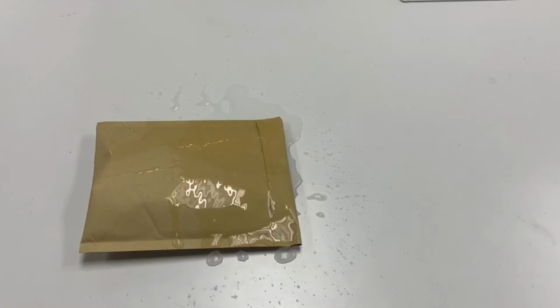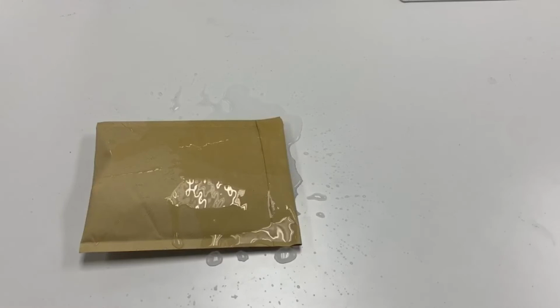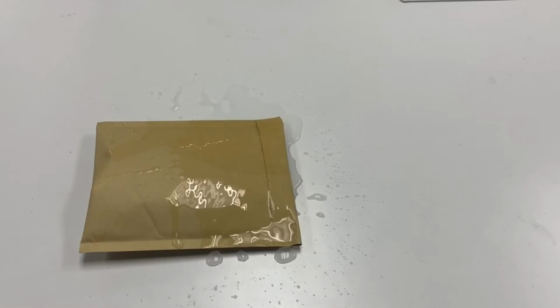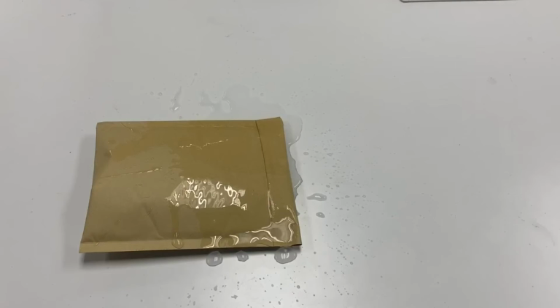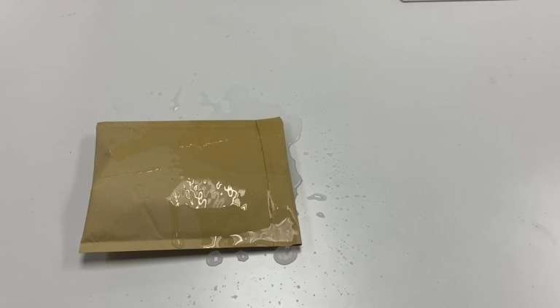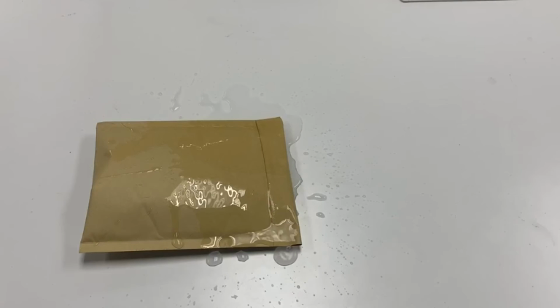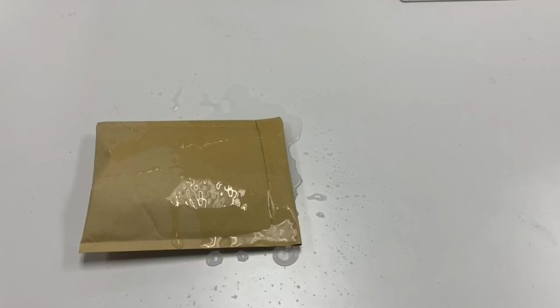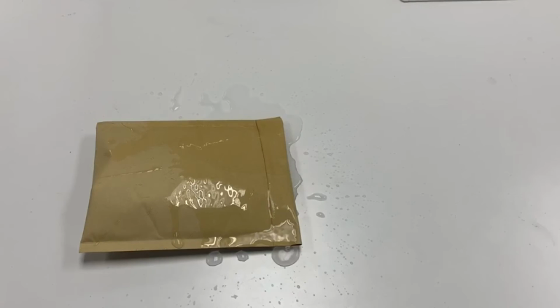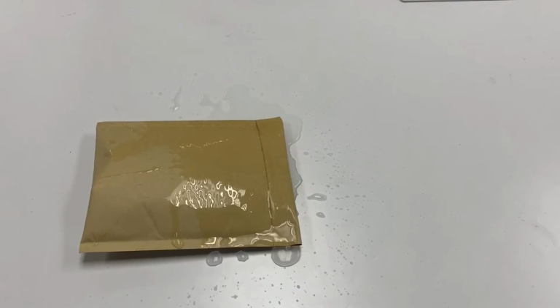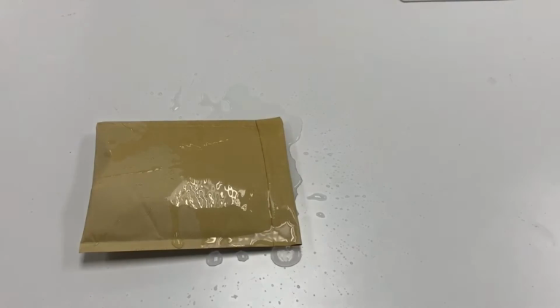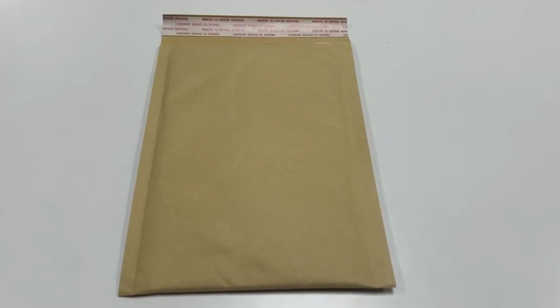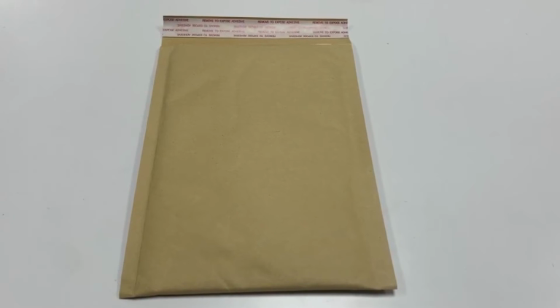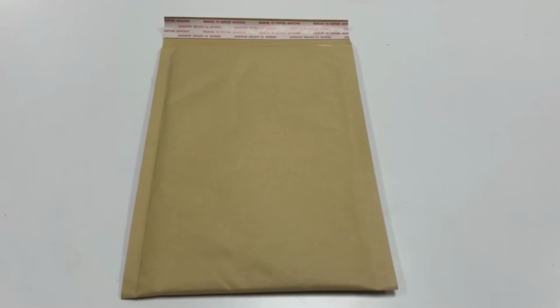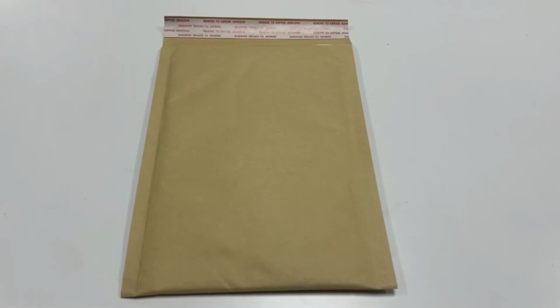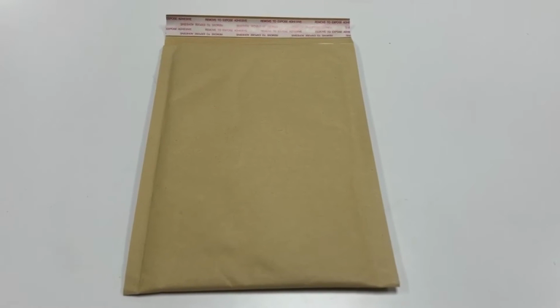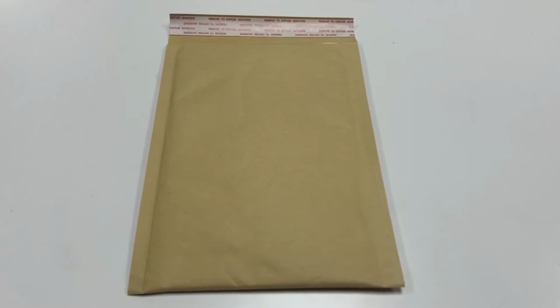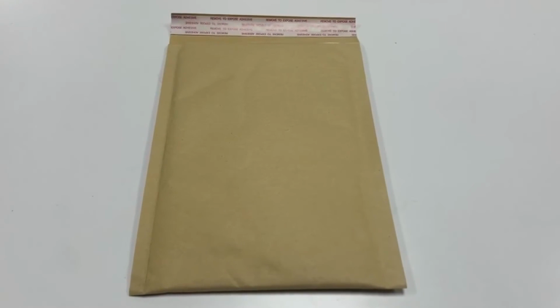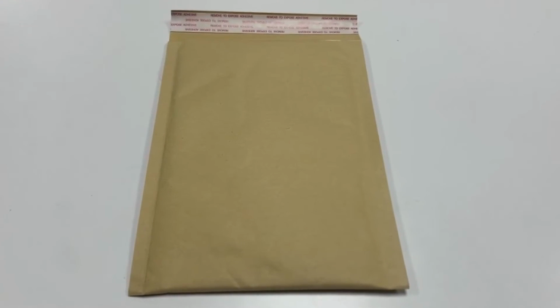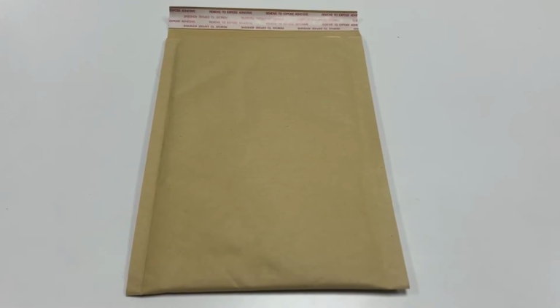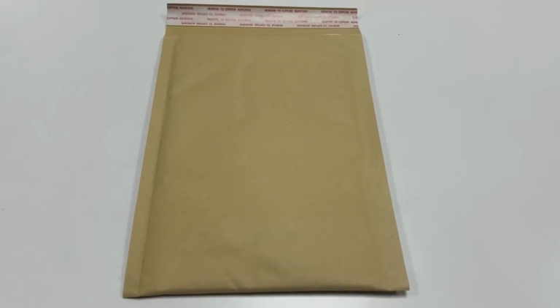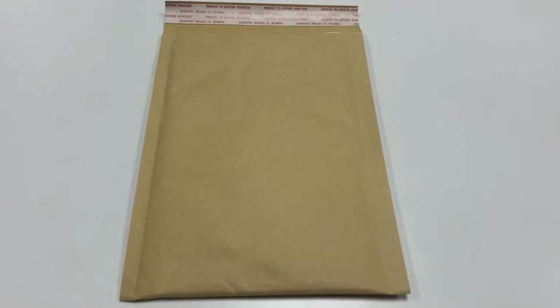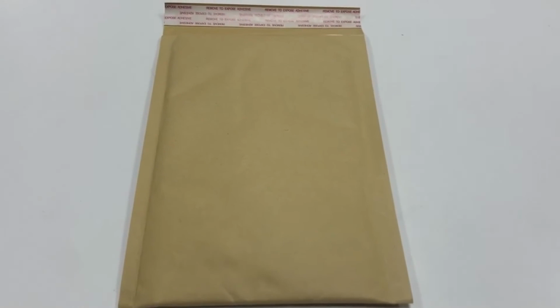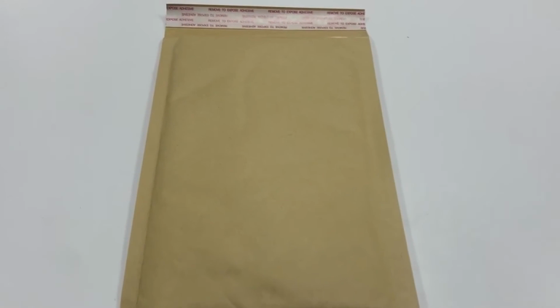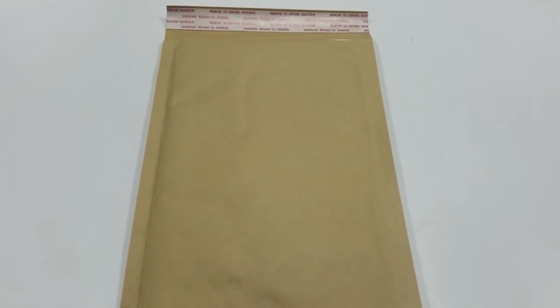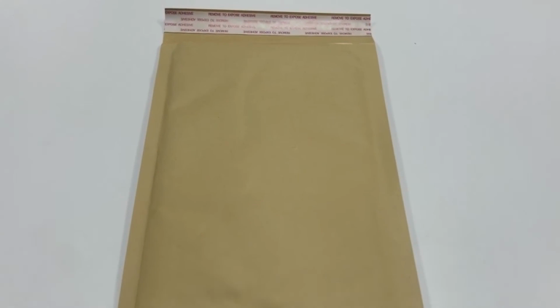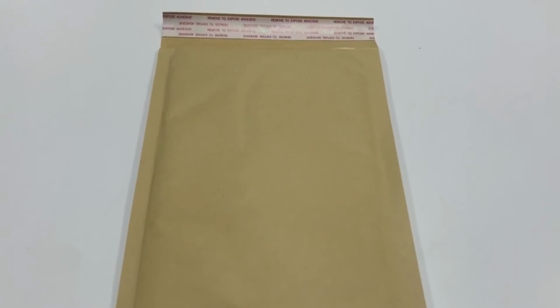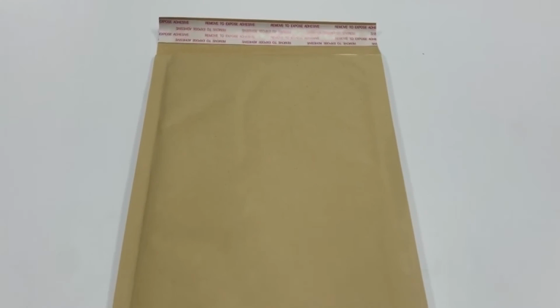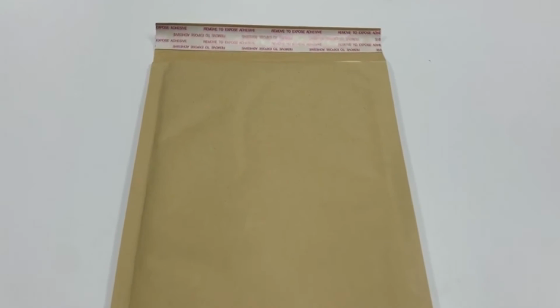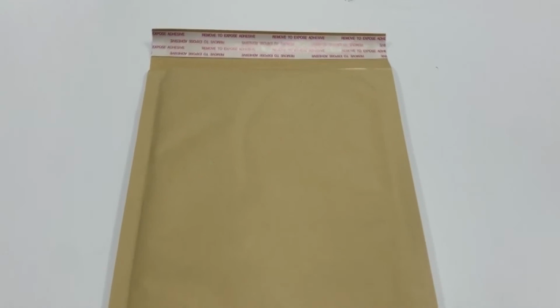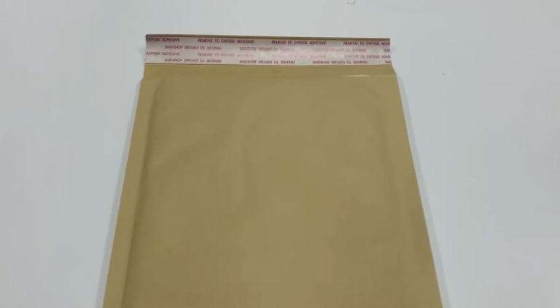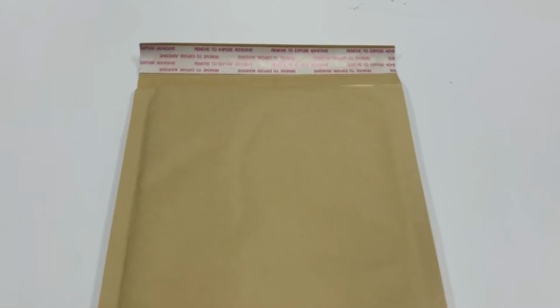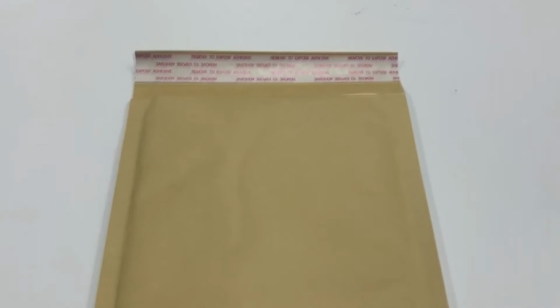Weatherproof cushion envelopes. Padded mailing envelopes are designed to optimize space without adding additional weight.